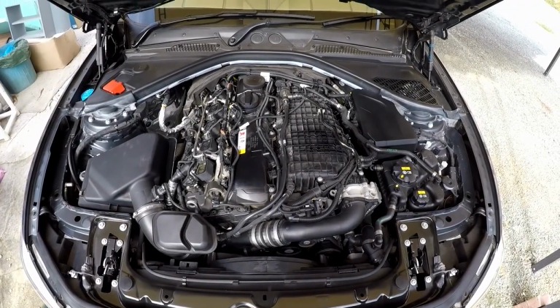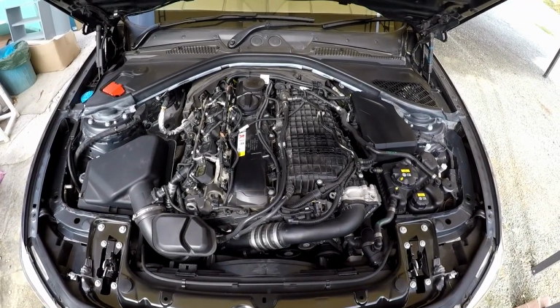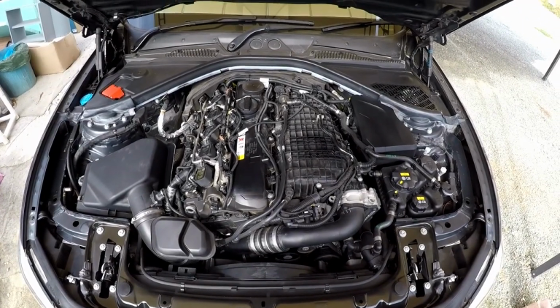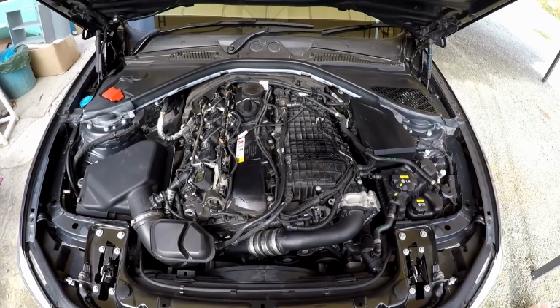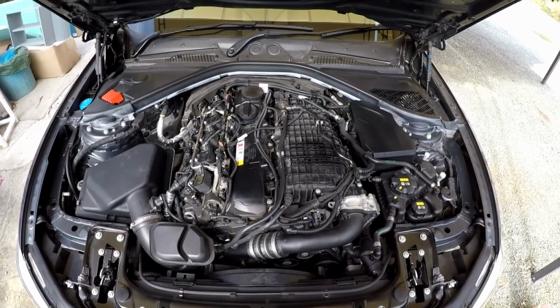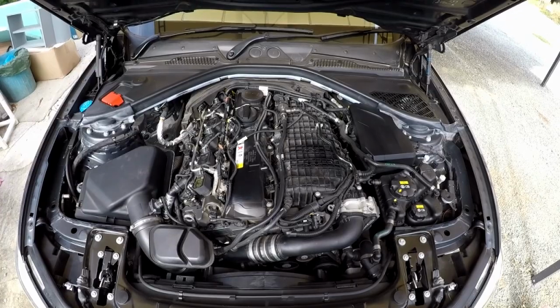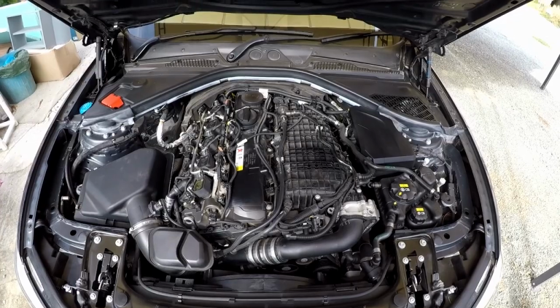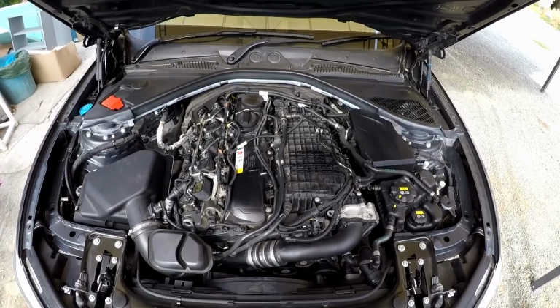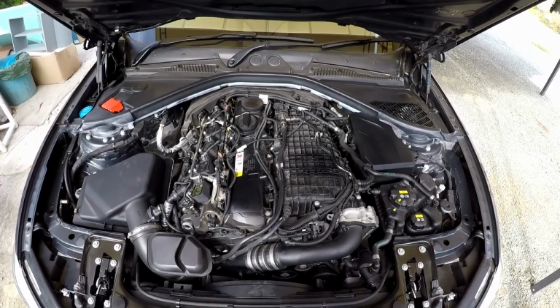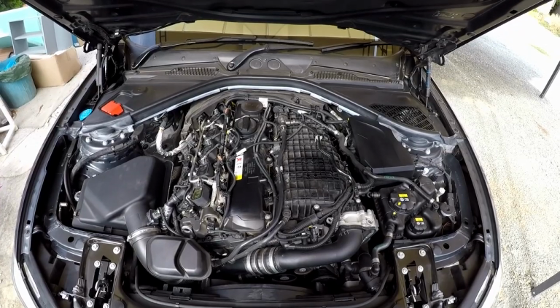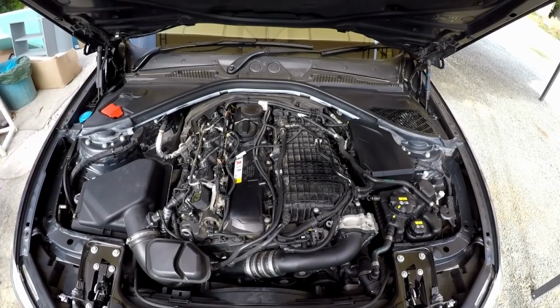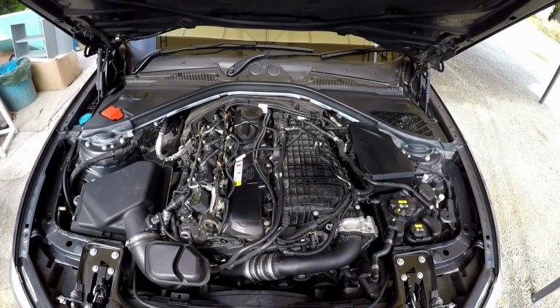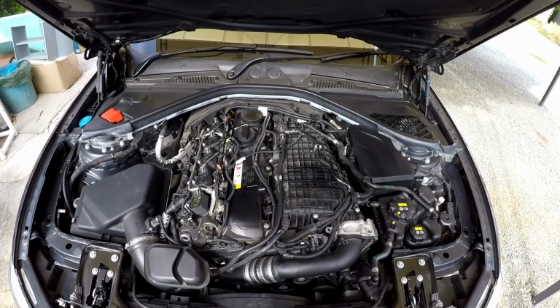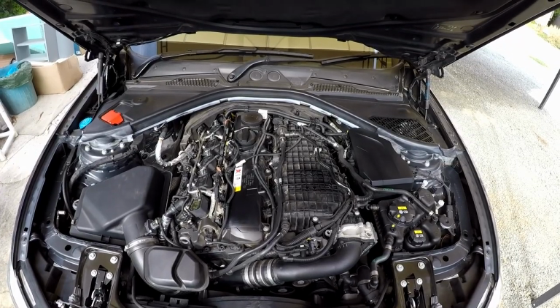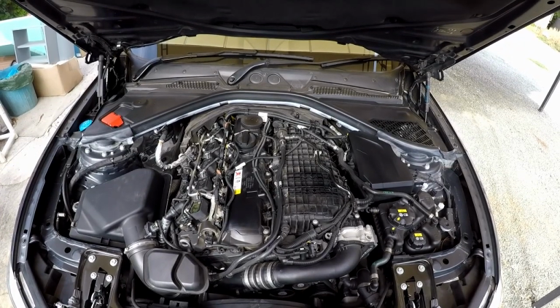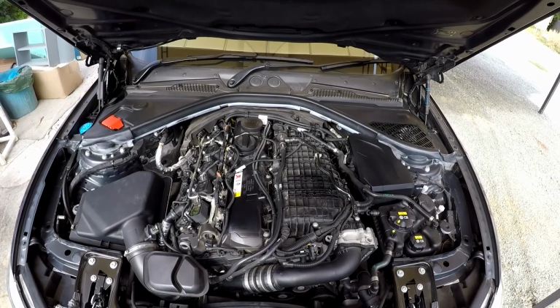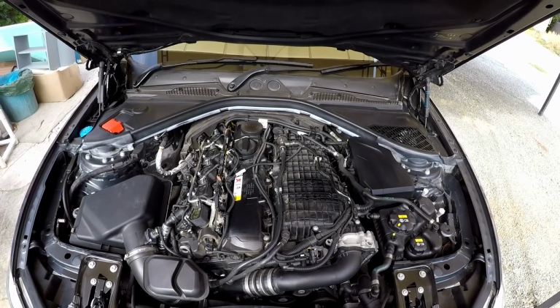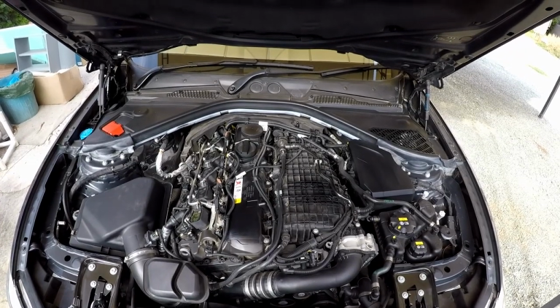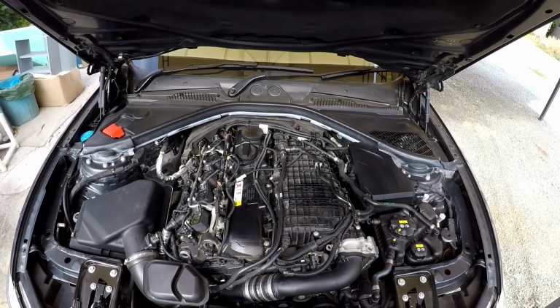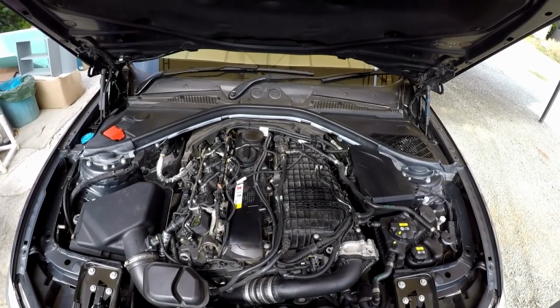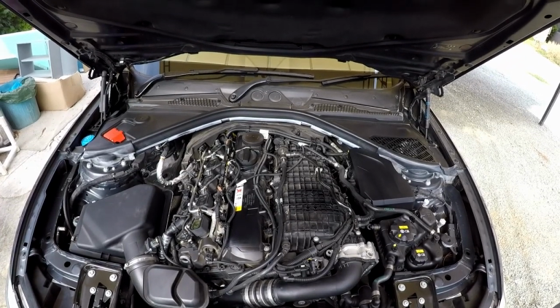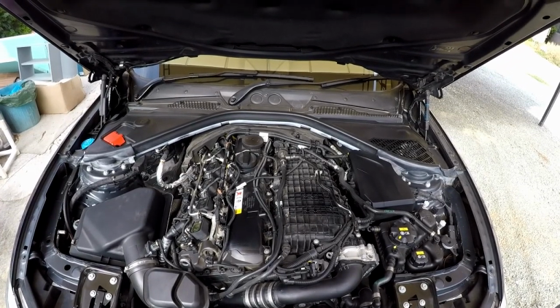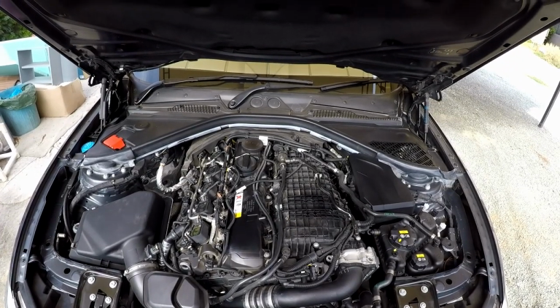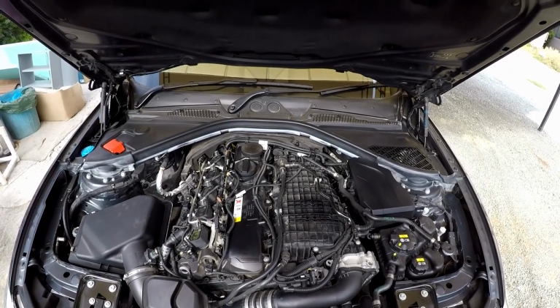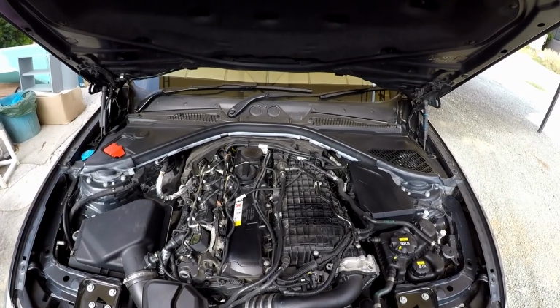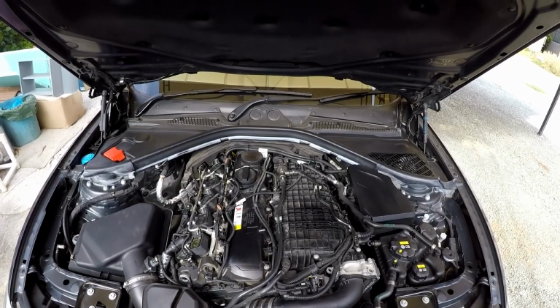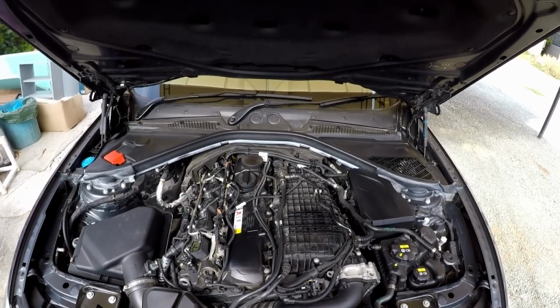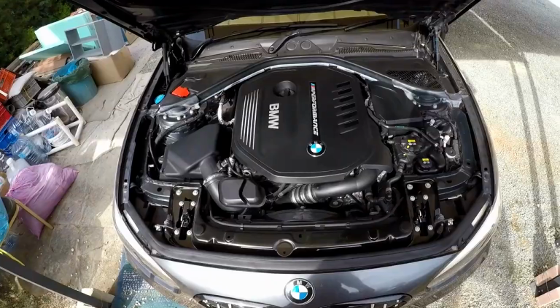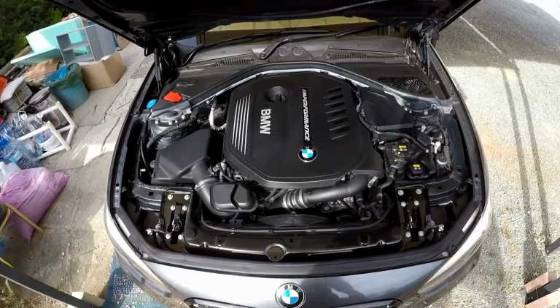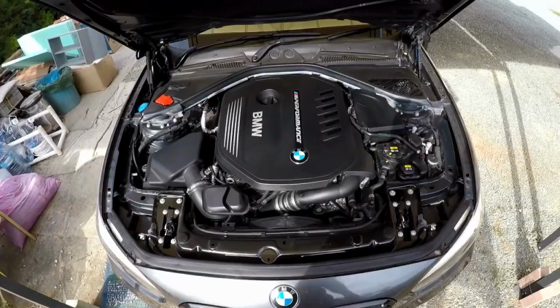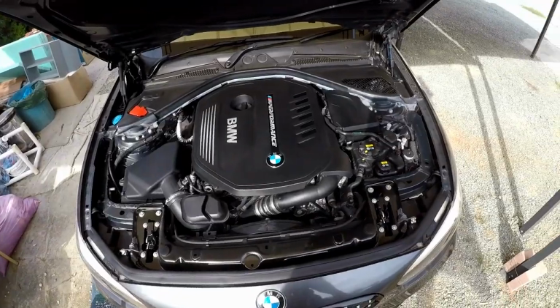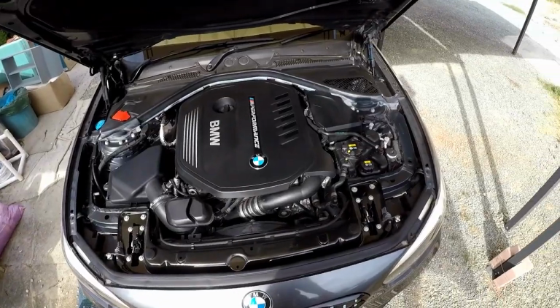Down here is our oil cooler heat exchanger. That's it guys, I hope you learned something, and if I got something wrong, please let me know in the comments below. Thank you very much for watching.